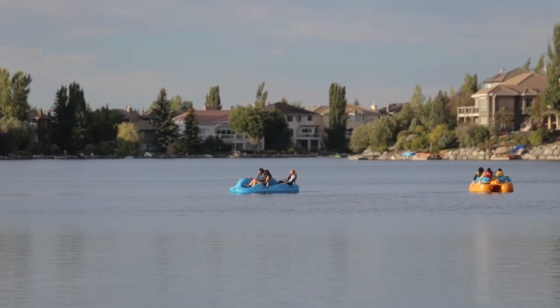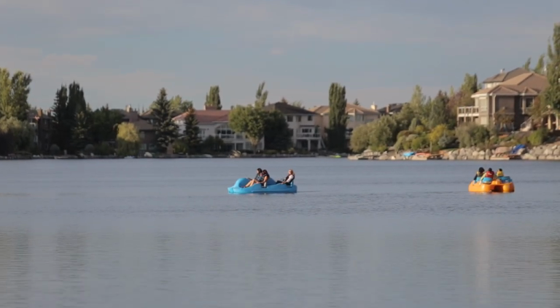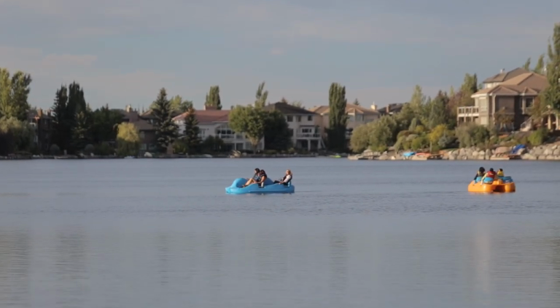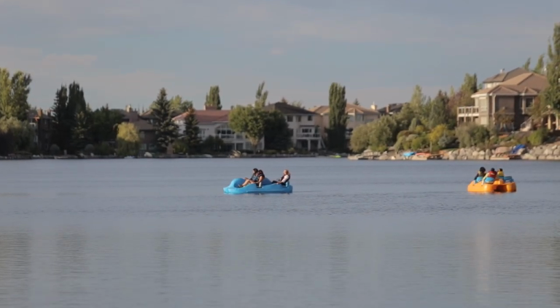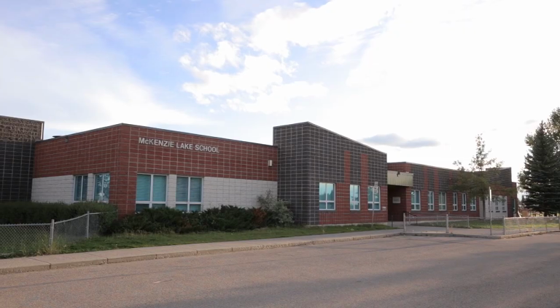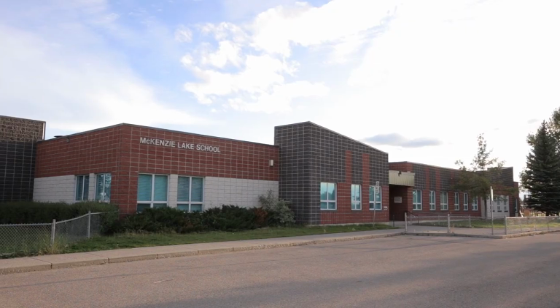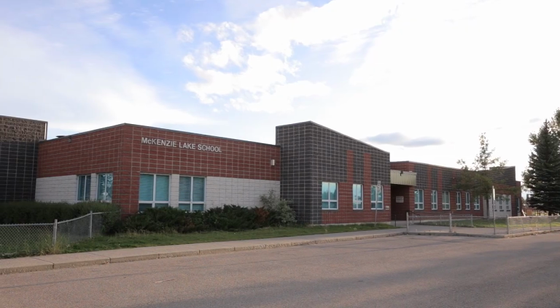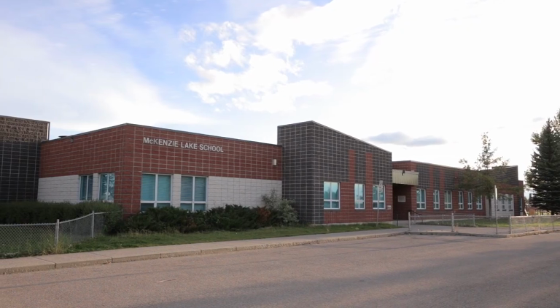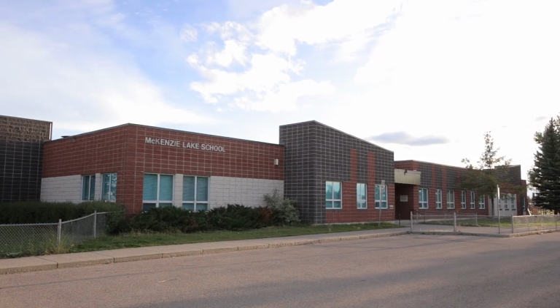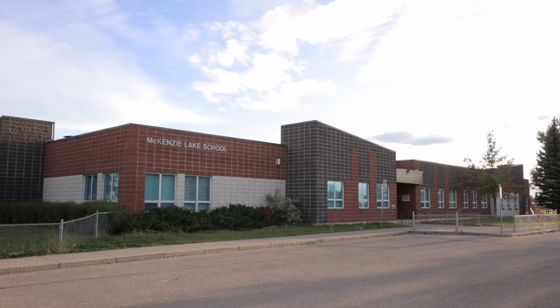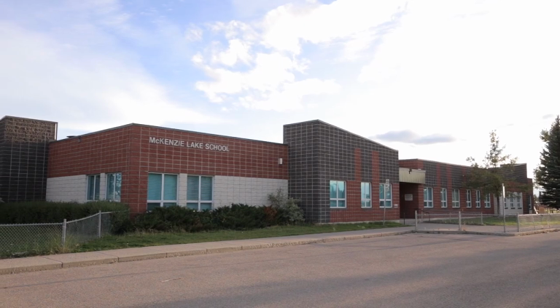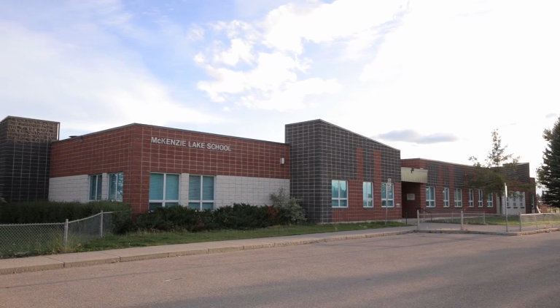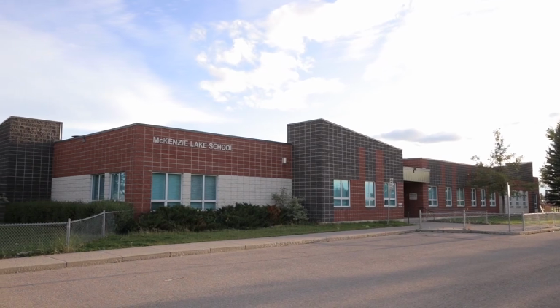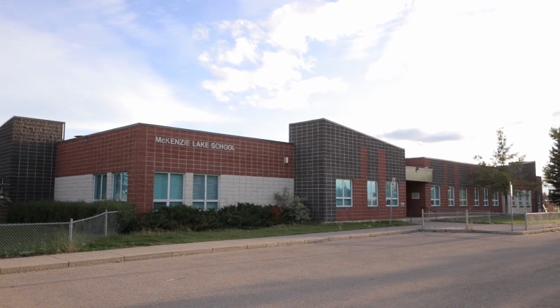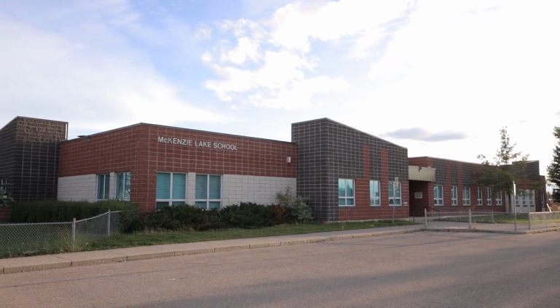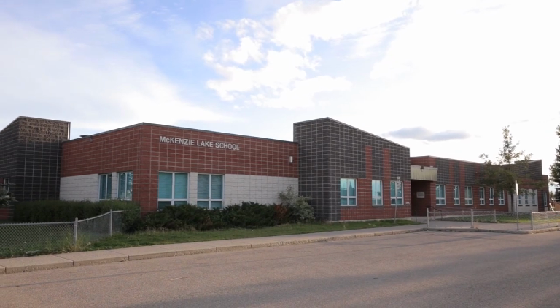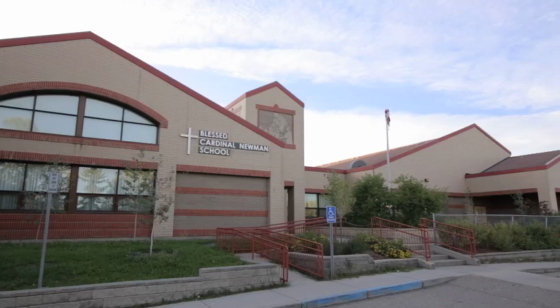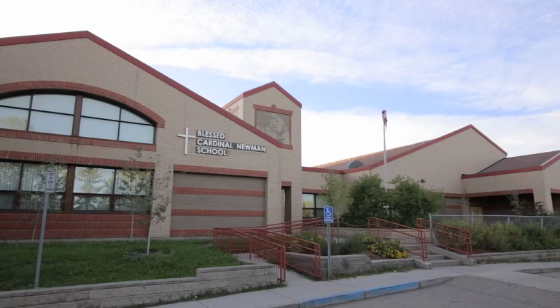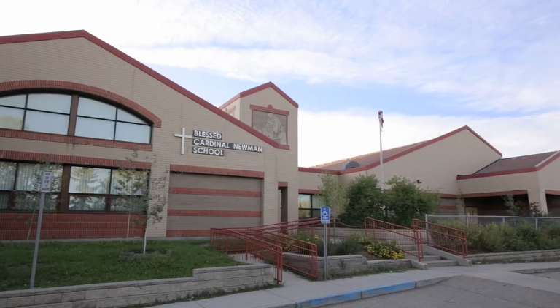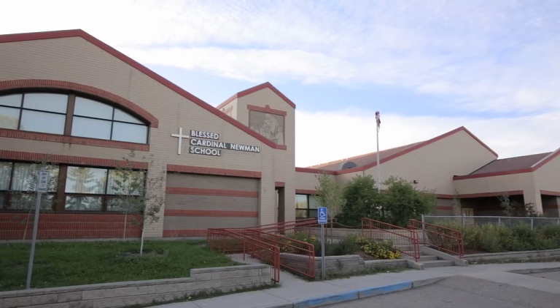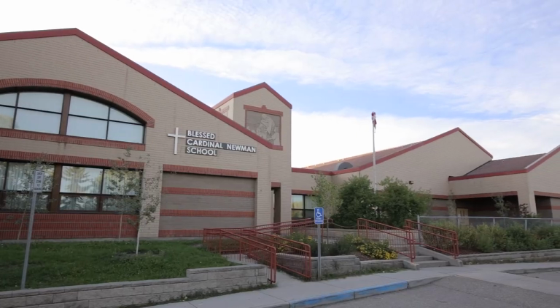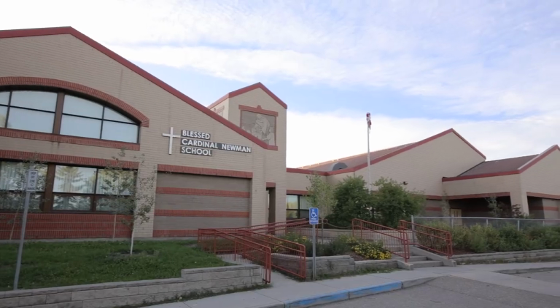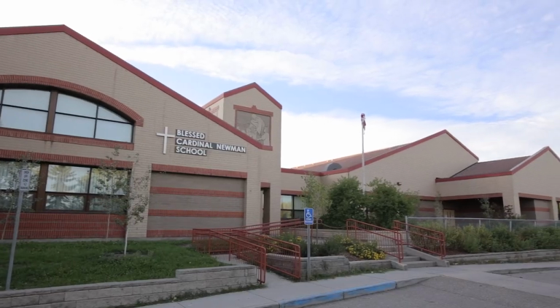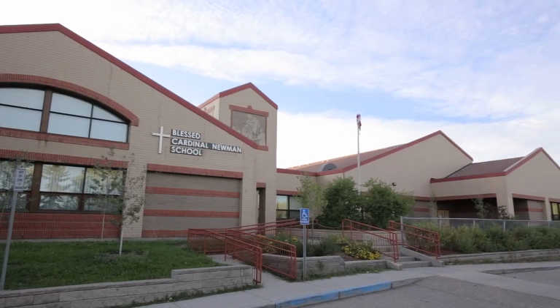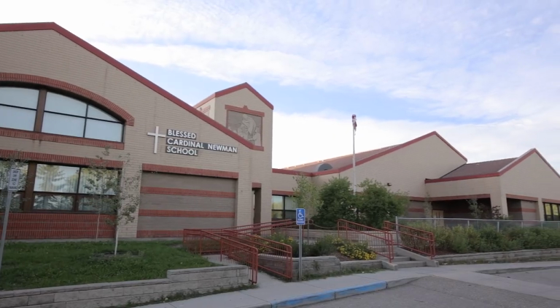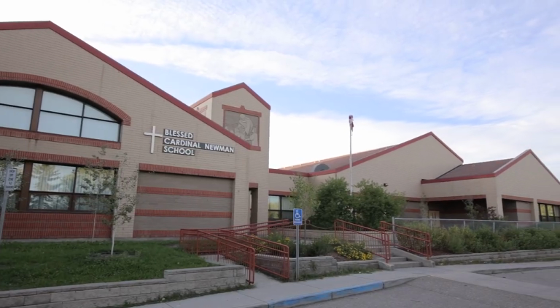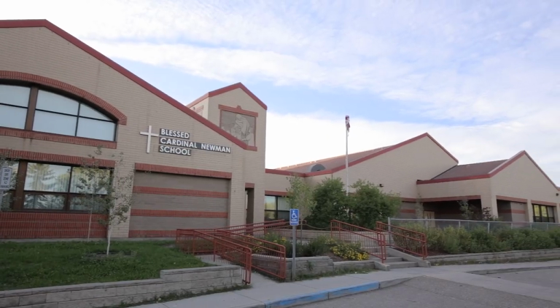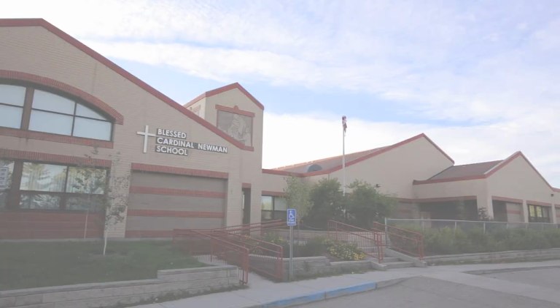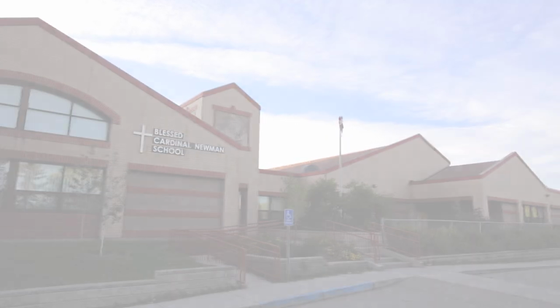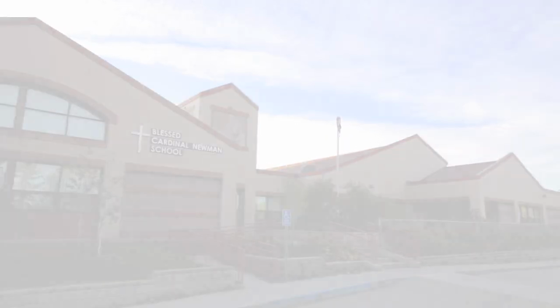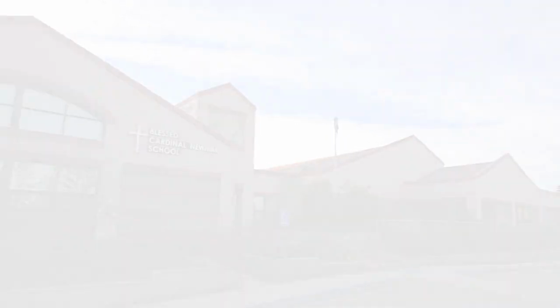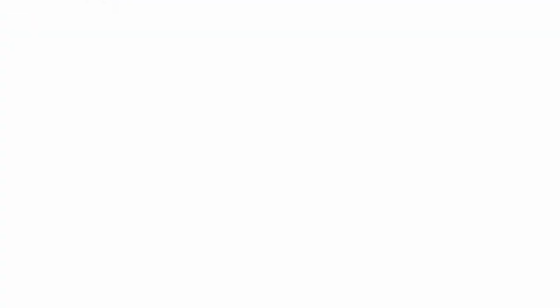minutes away from quality schools and major roadways, in over 3,000 square feet of modern elegance.